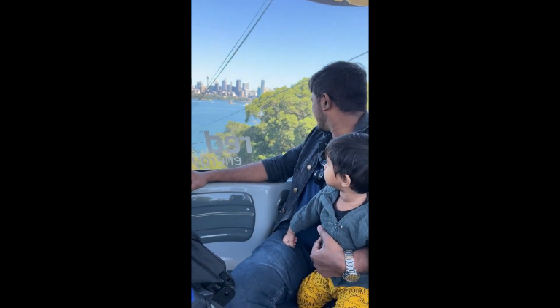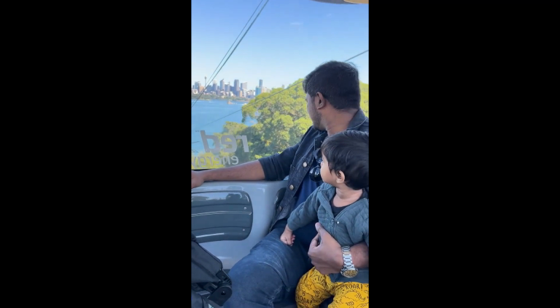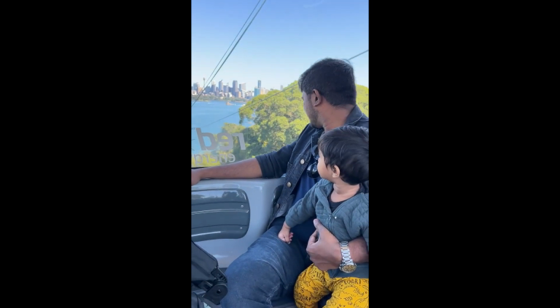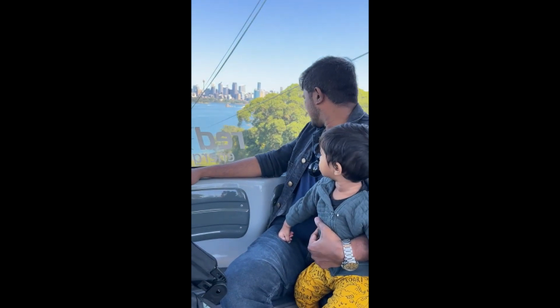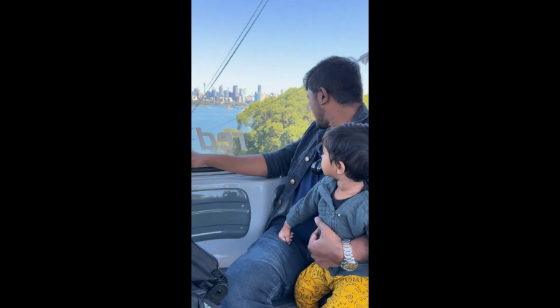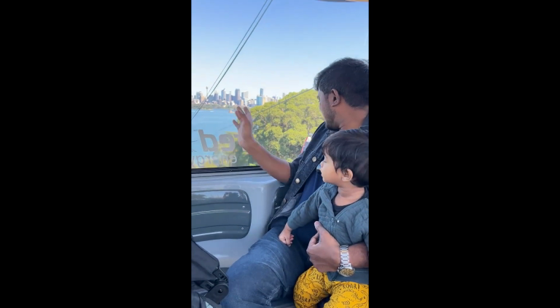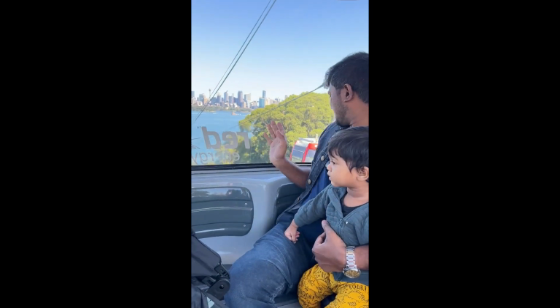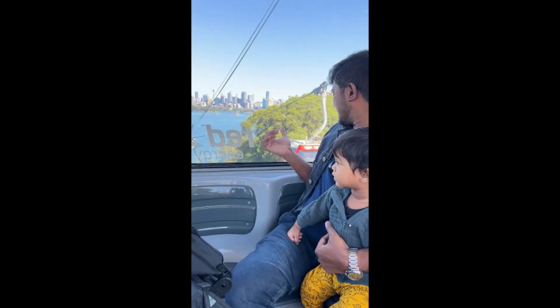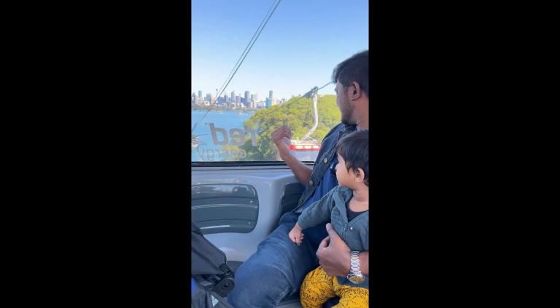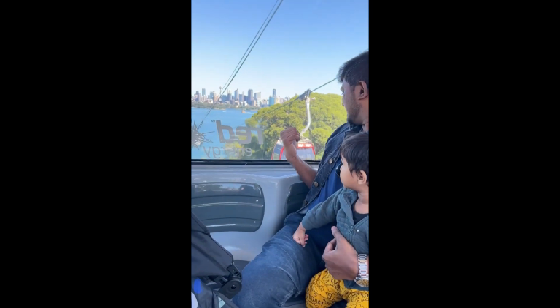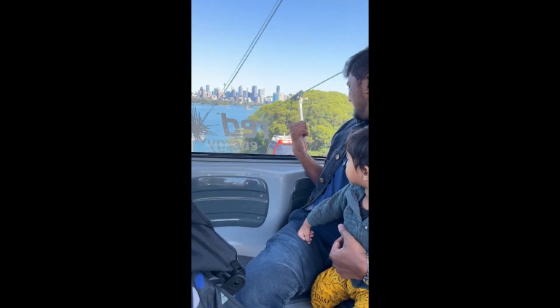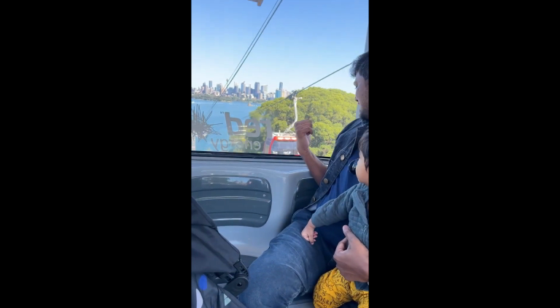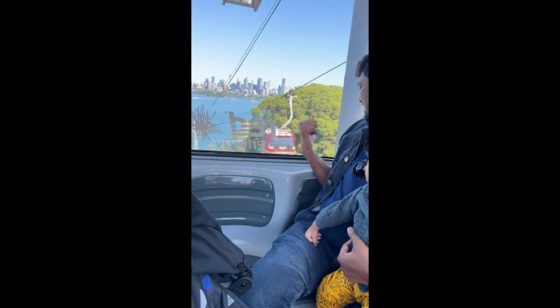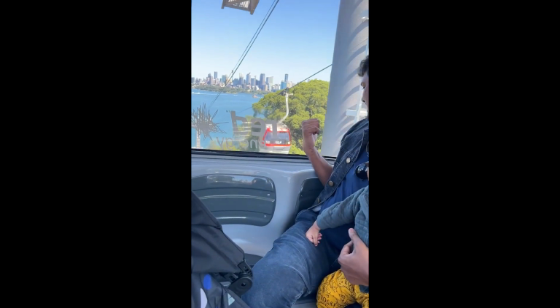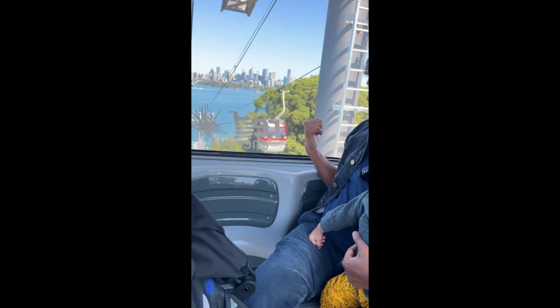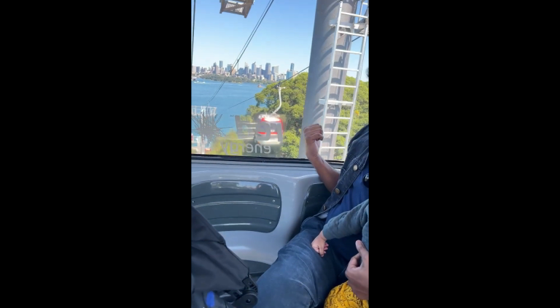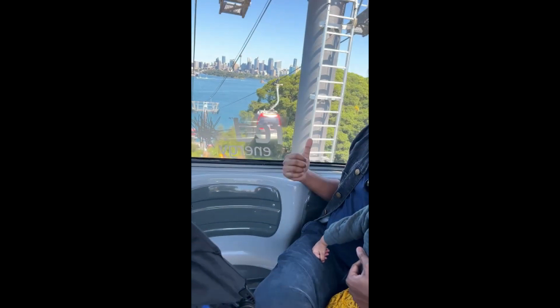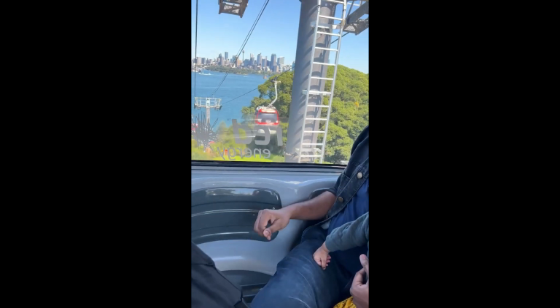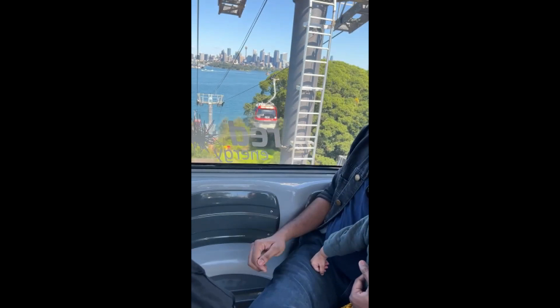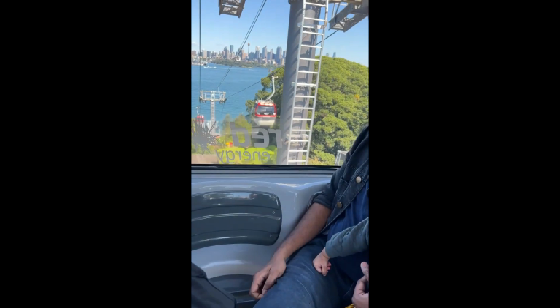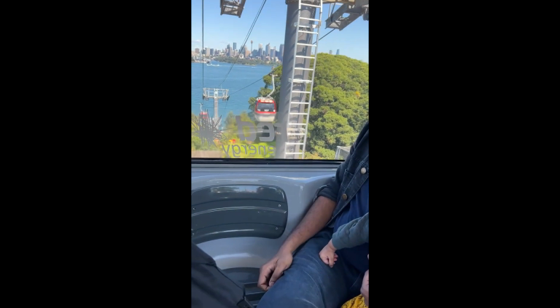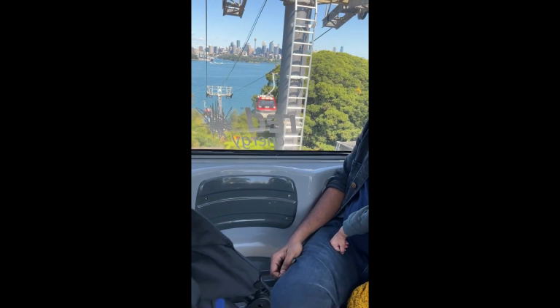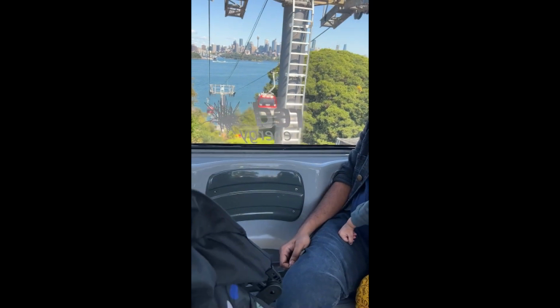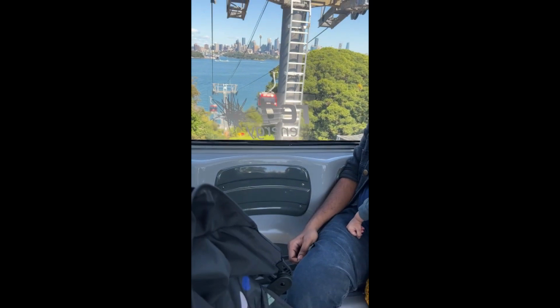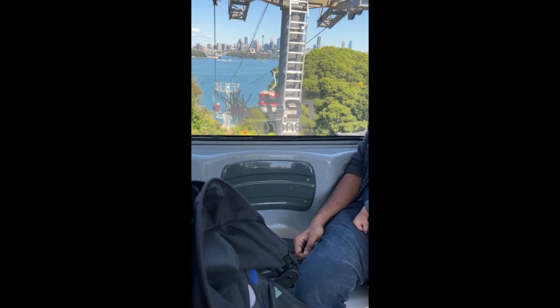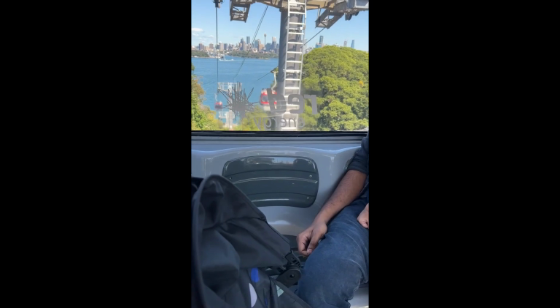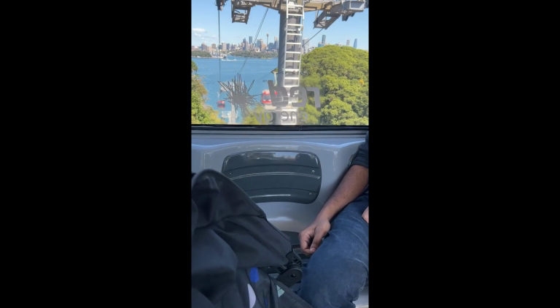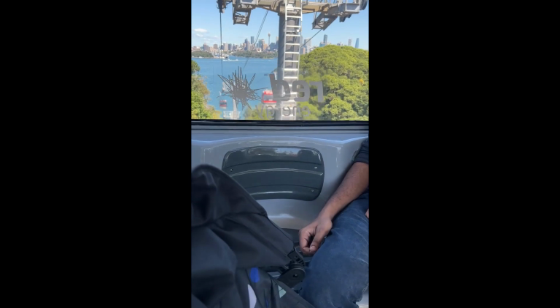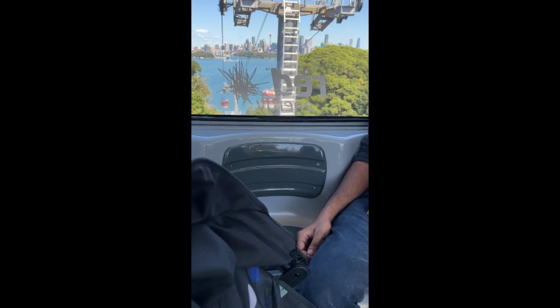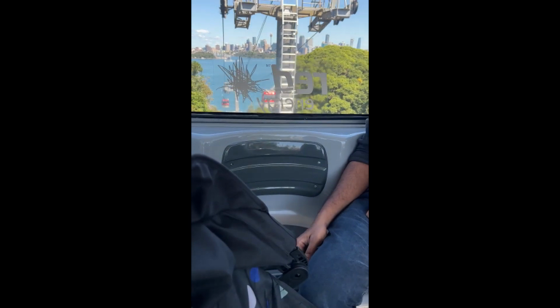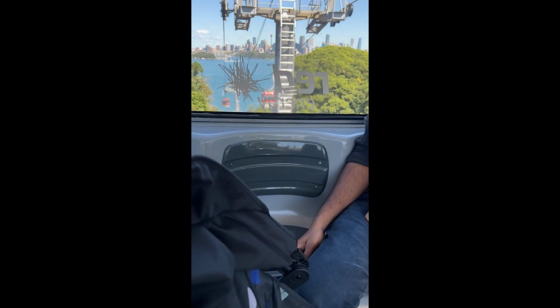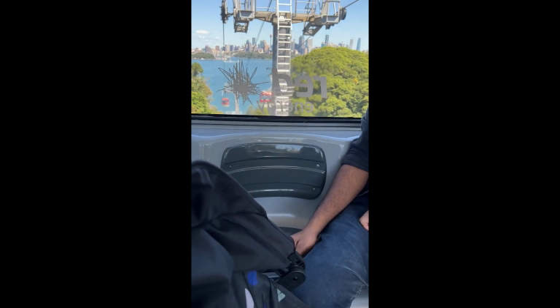We have a full view of Sydney Bridge from here.